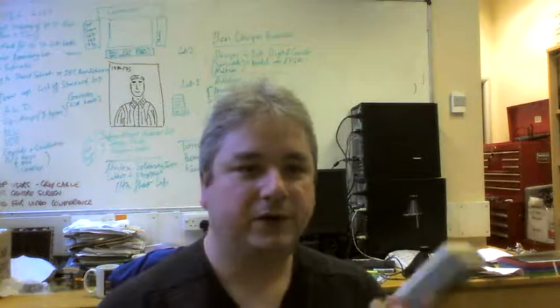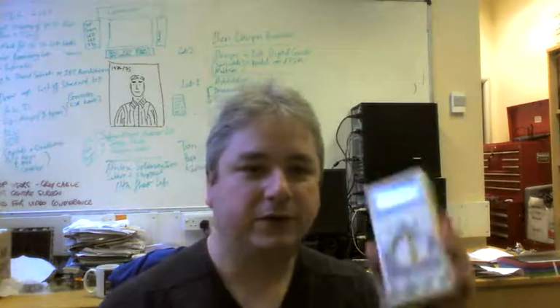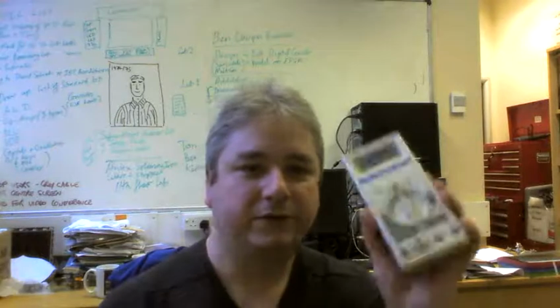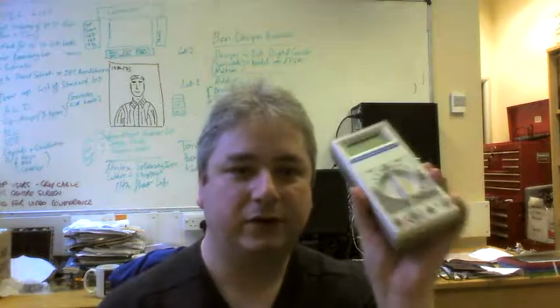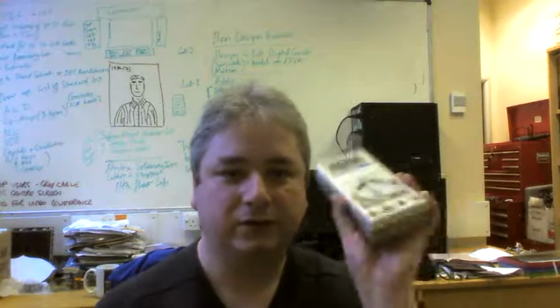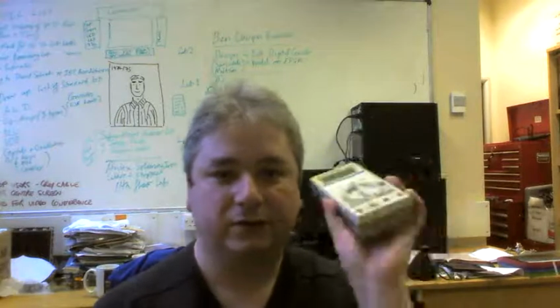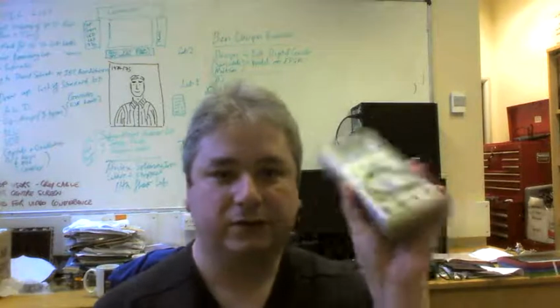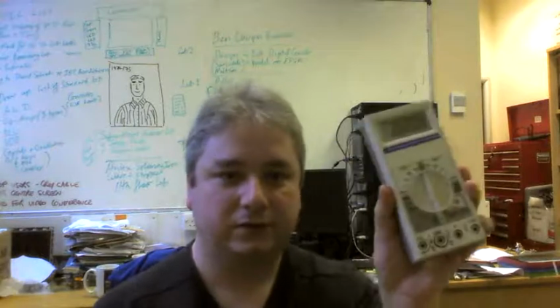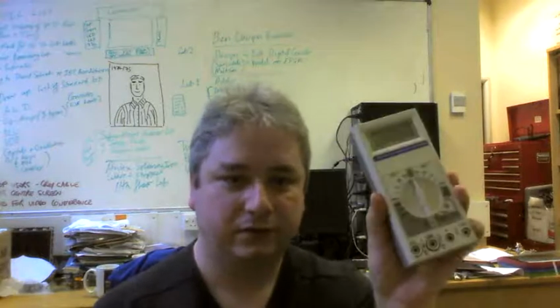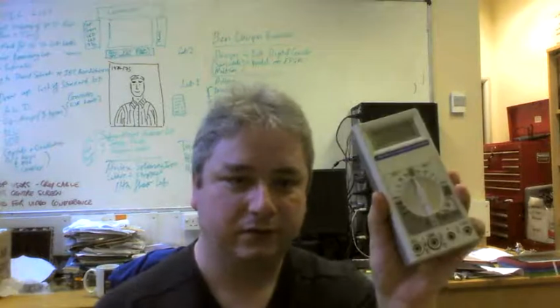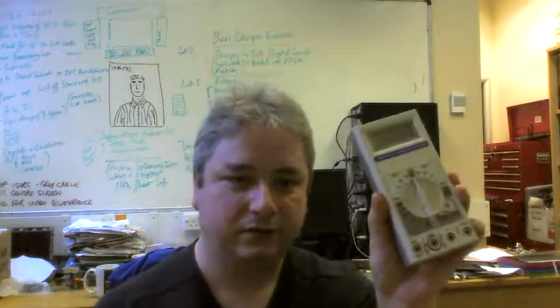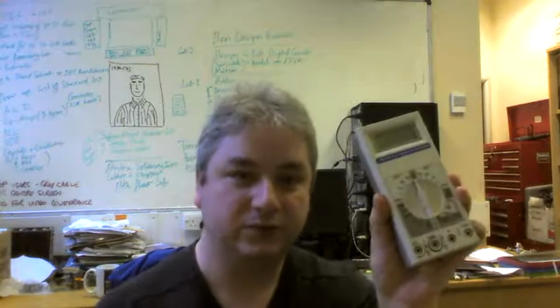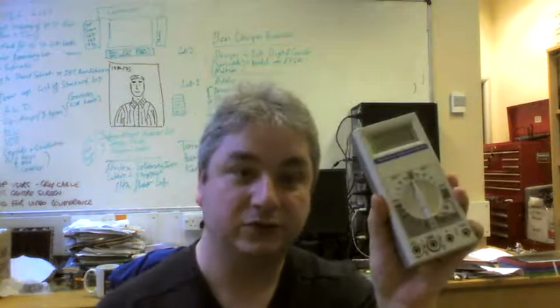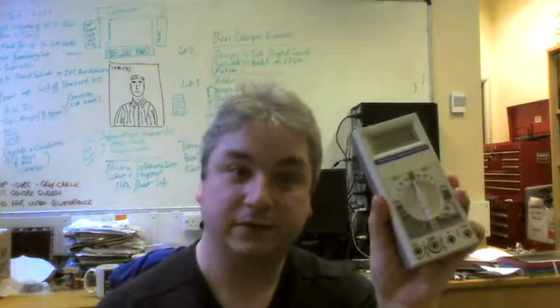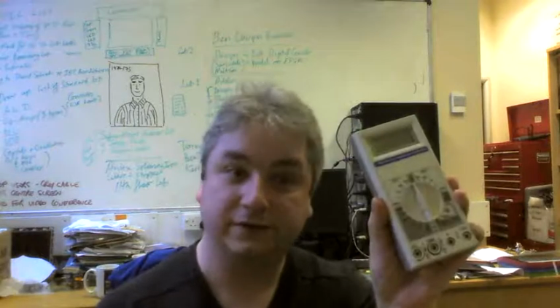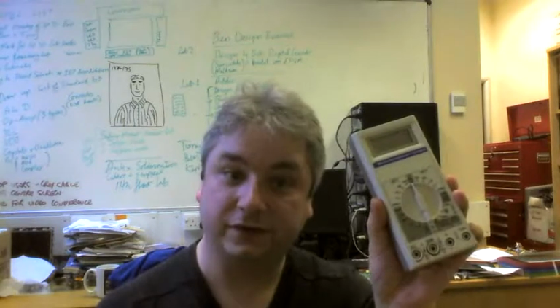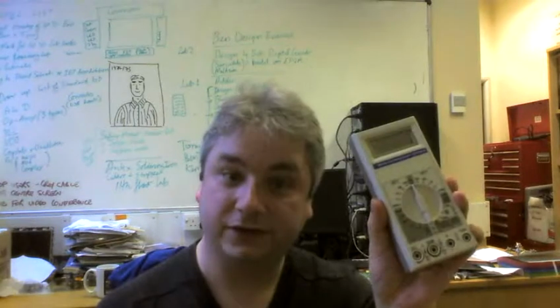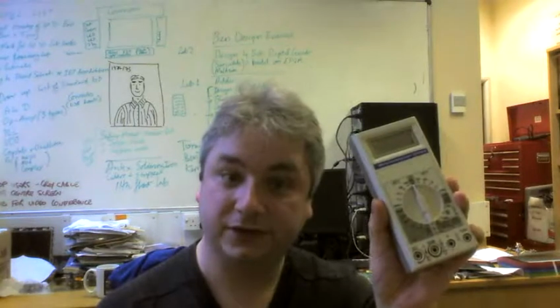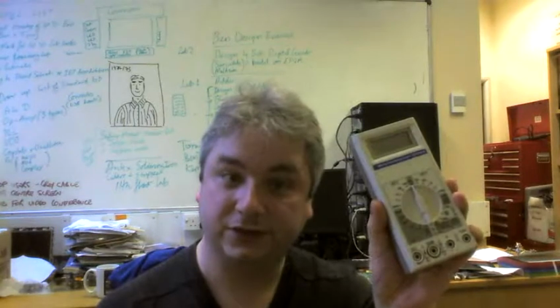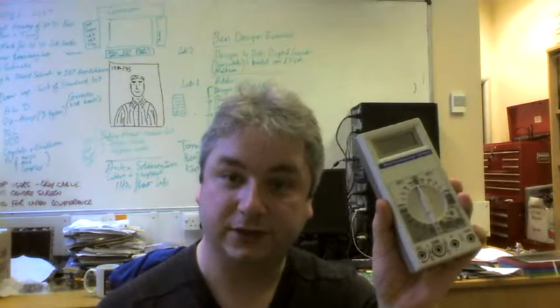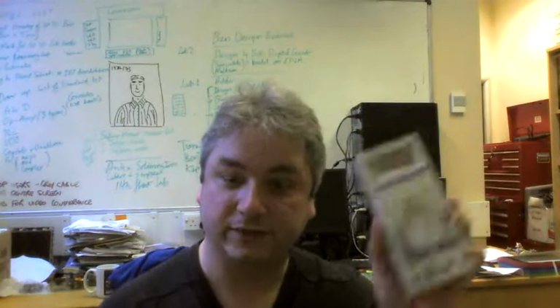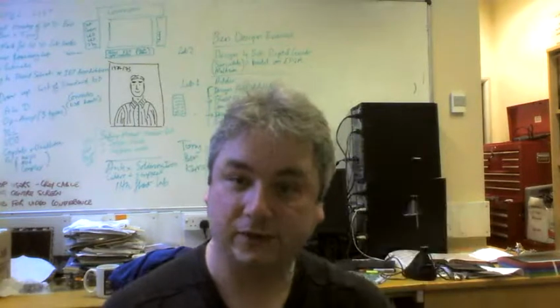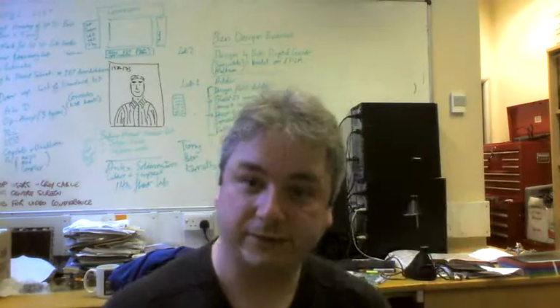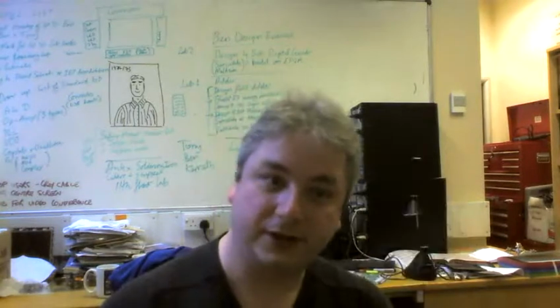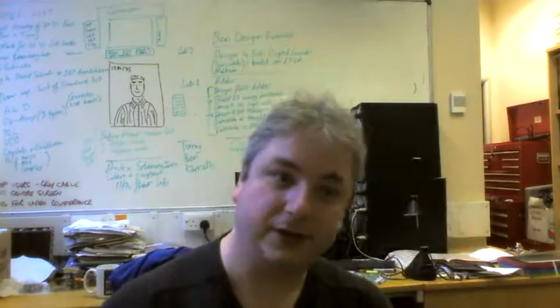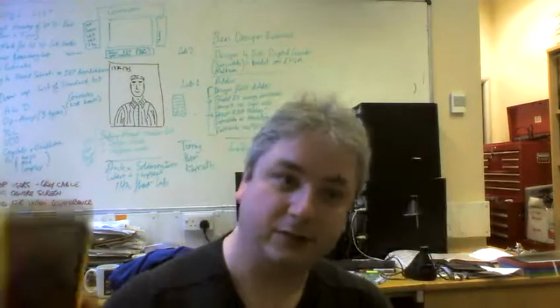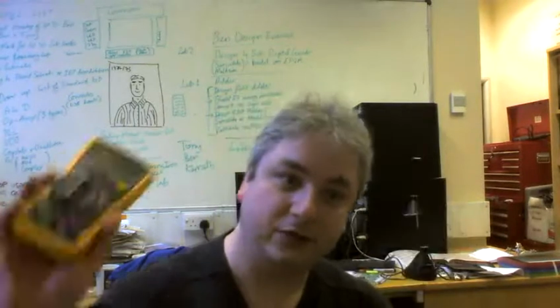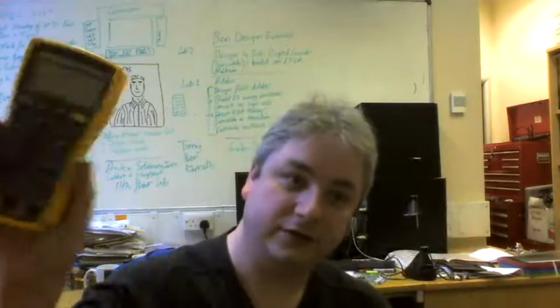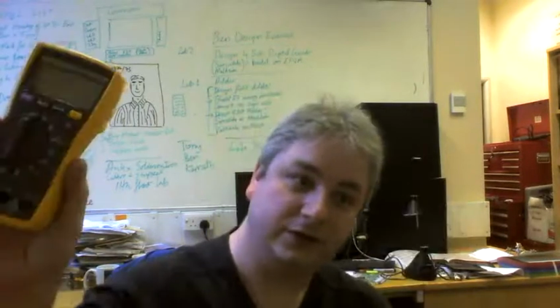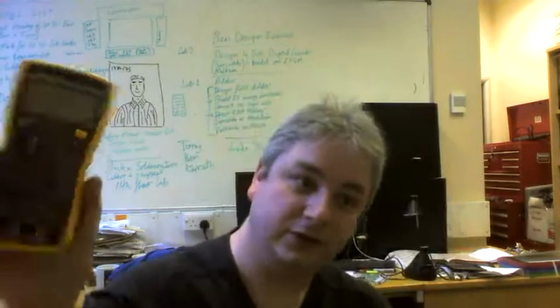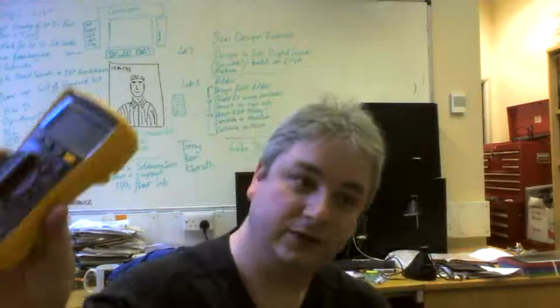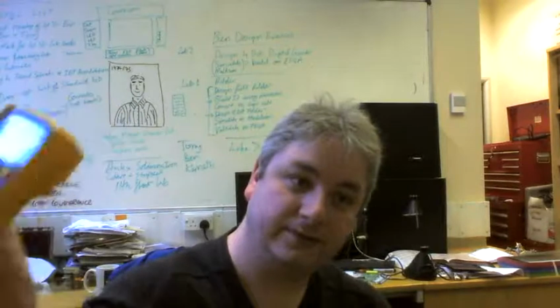Let me take you through it on this multimeter first, just like before, and then we'll move on to the other one.